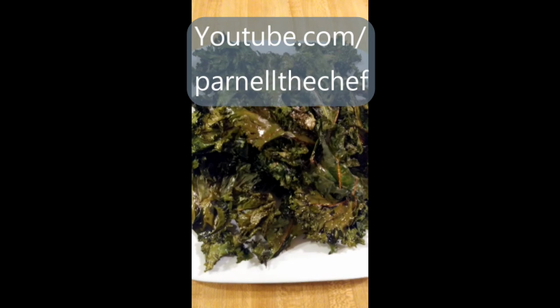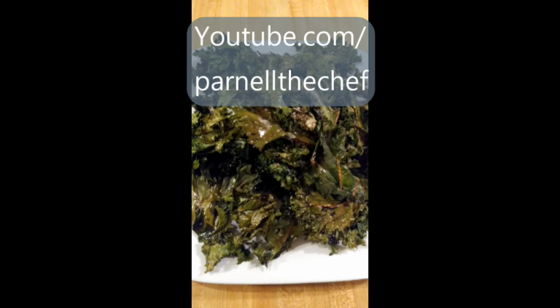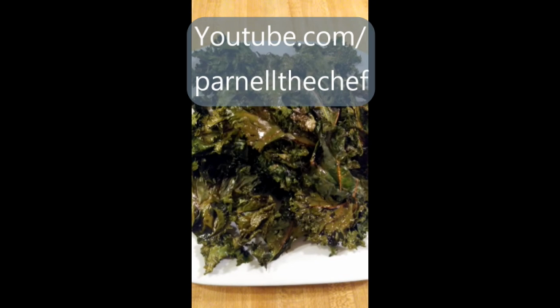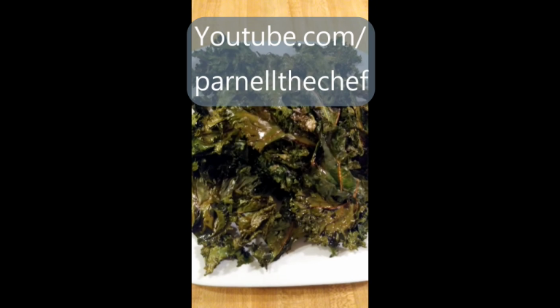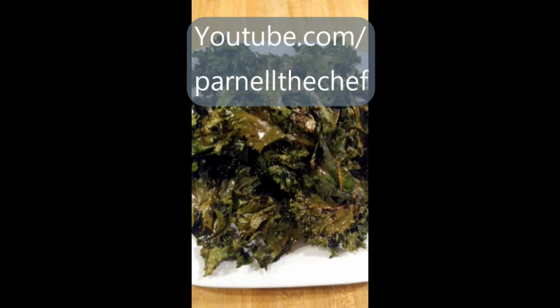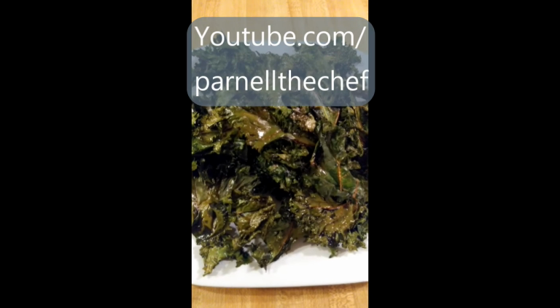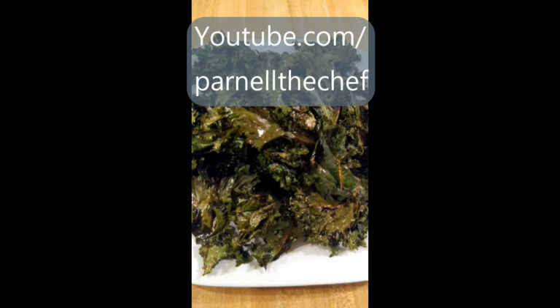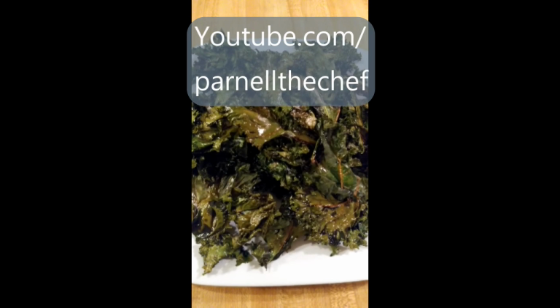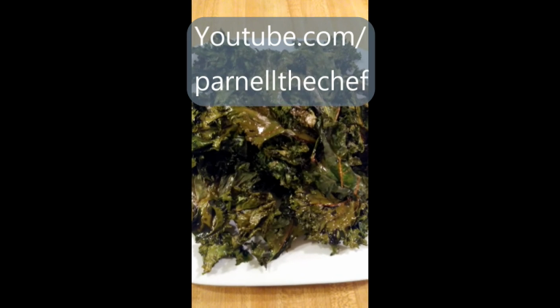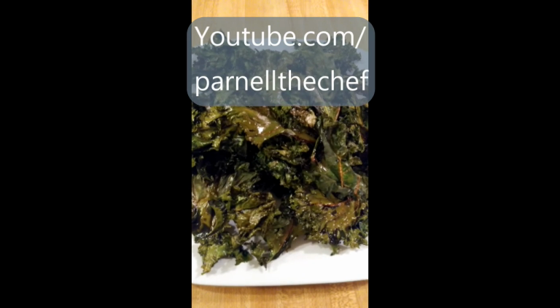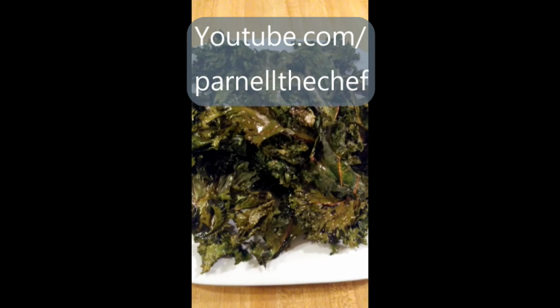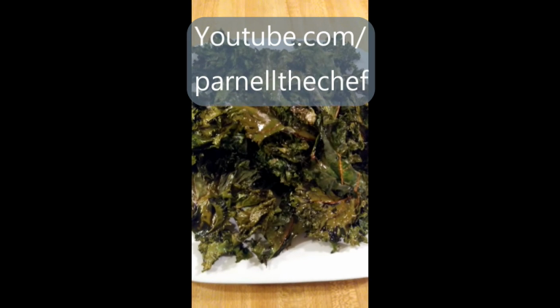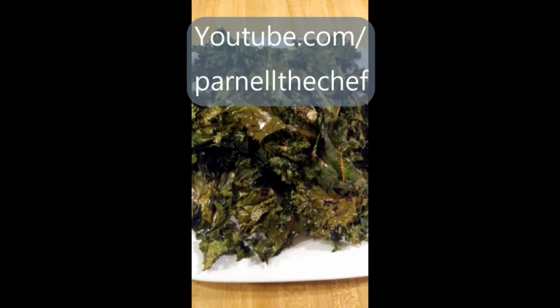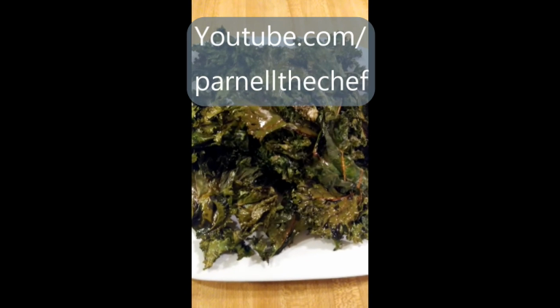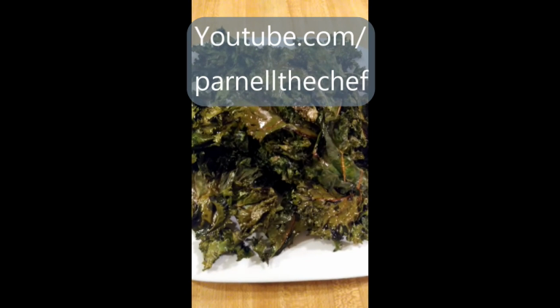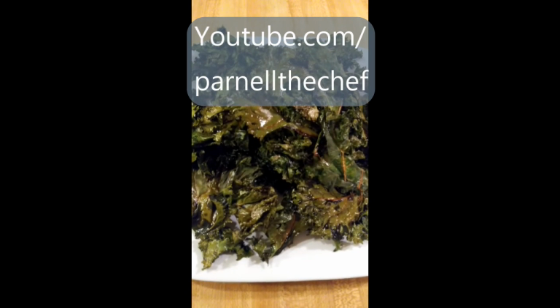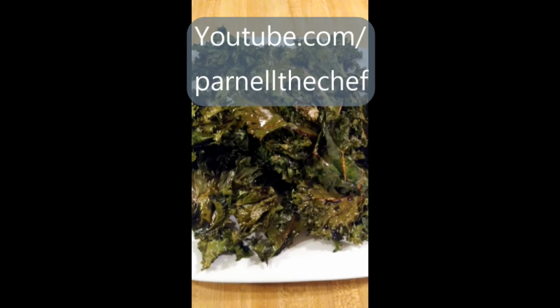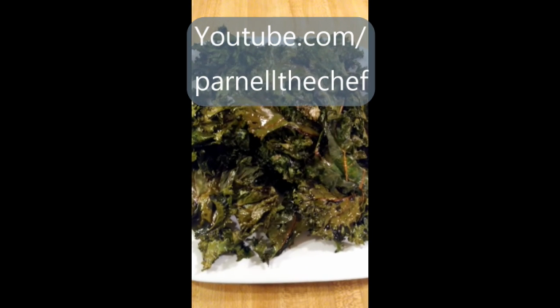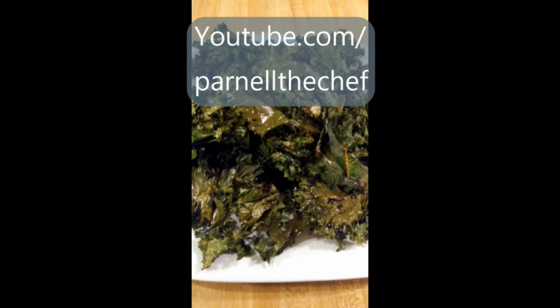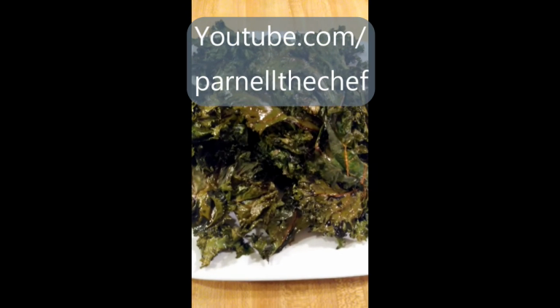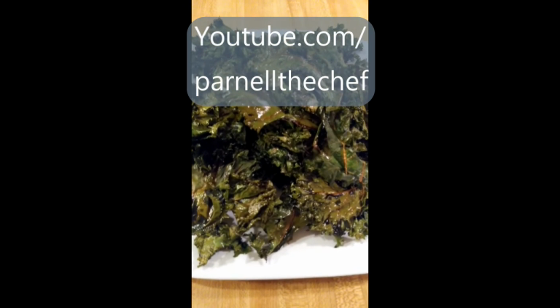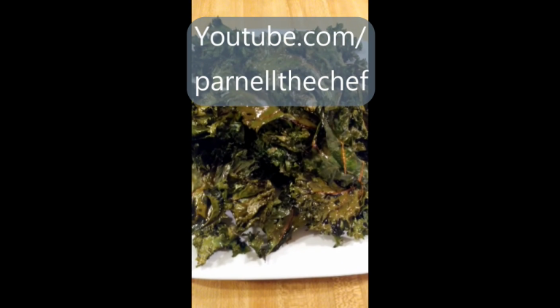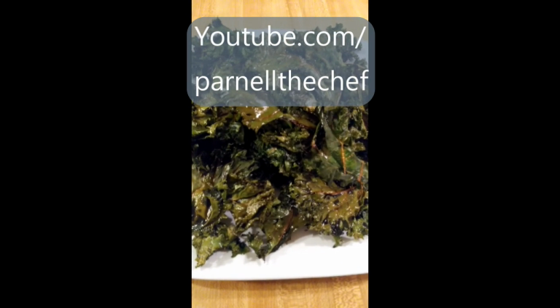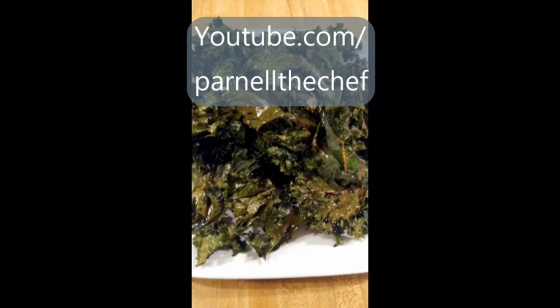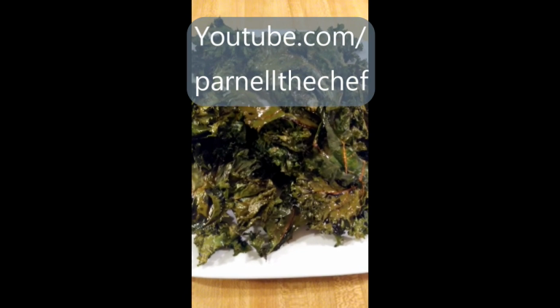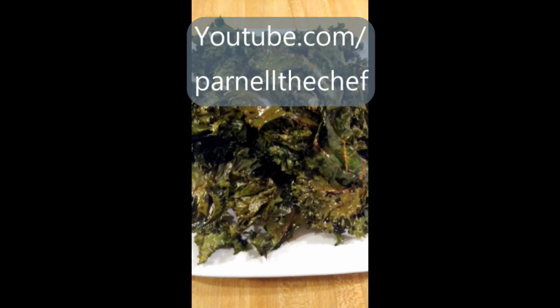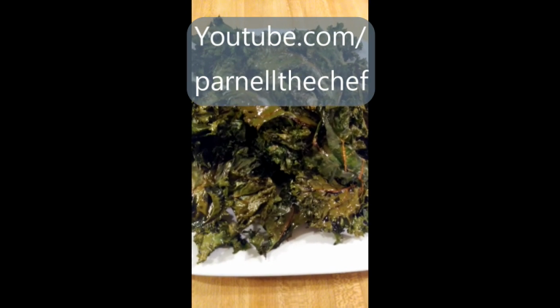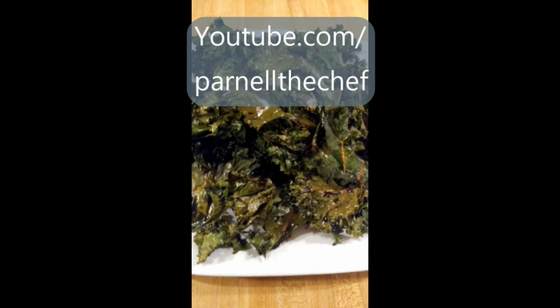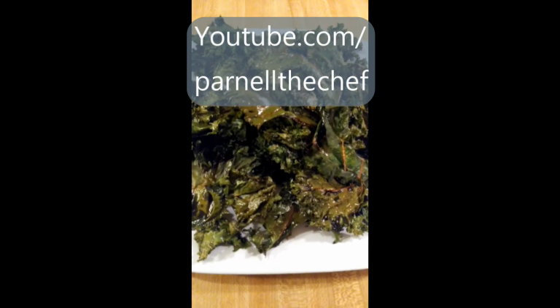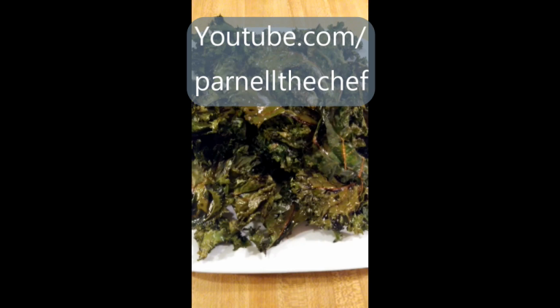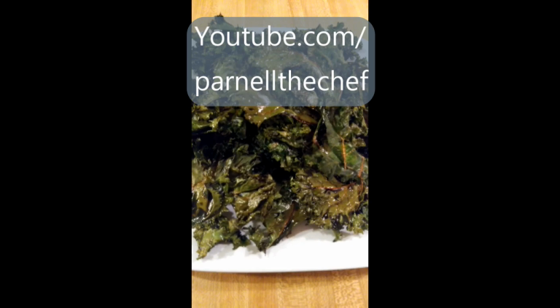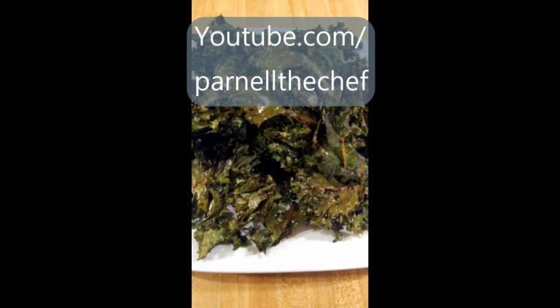For more easy recipes like this one, subscribe to my YouTube channel, Parnell the Chef.